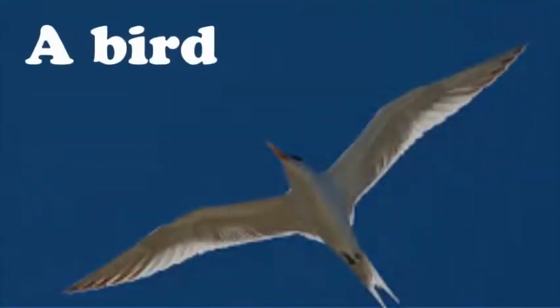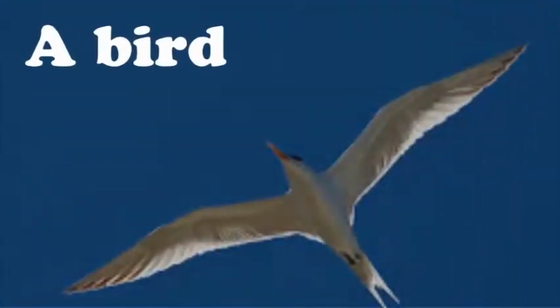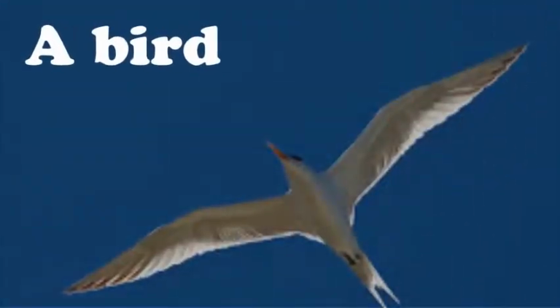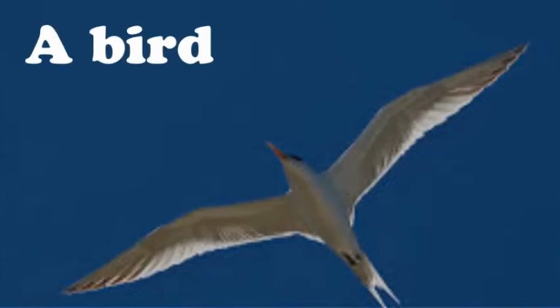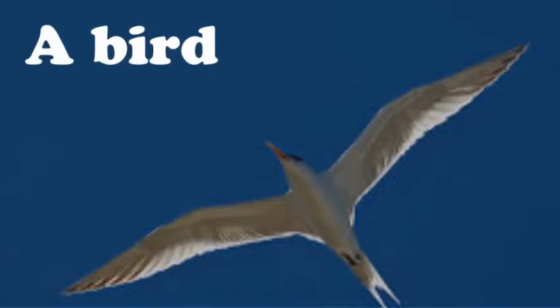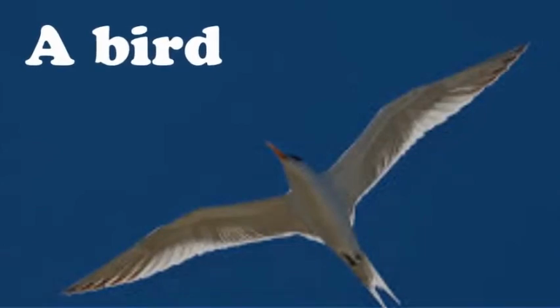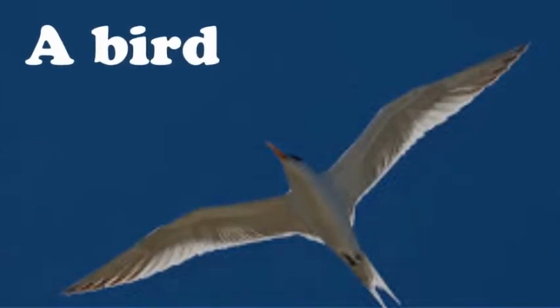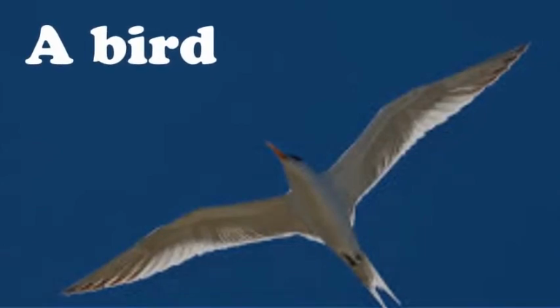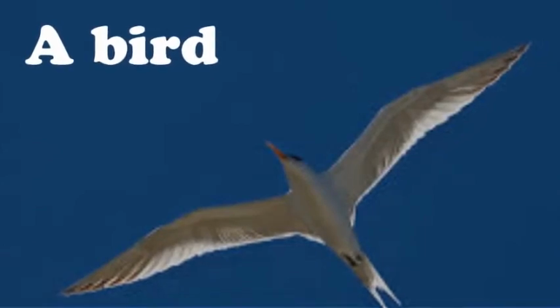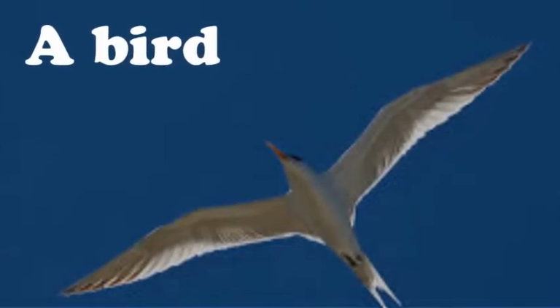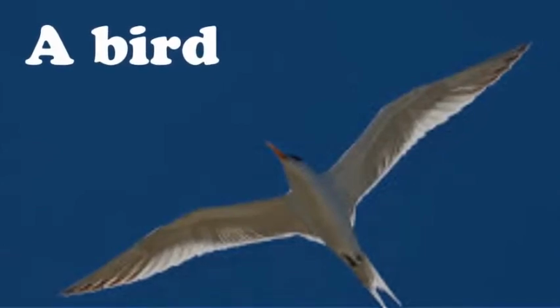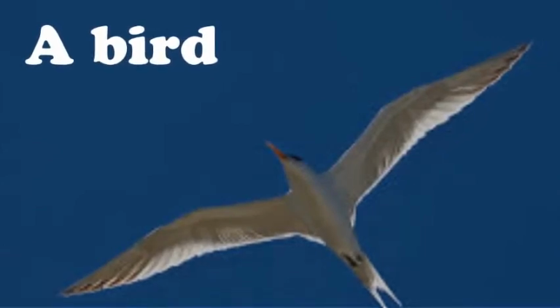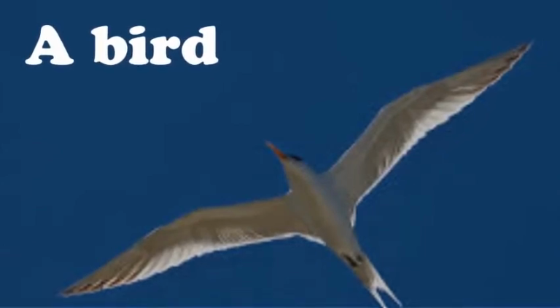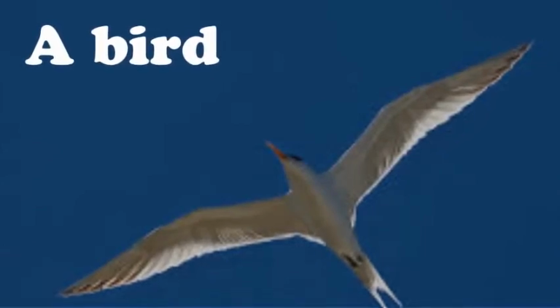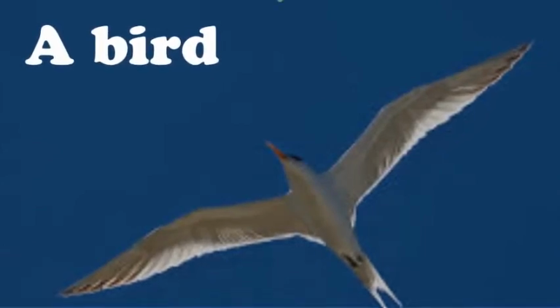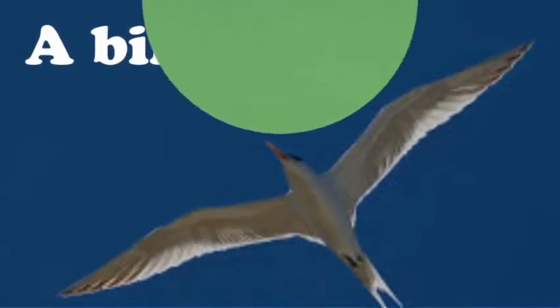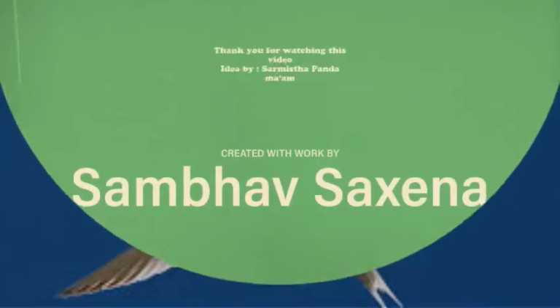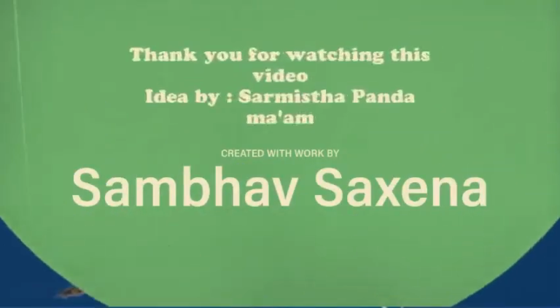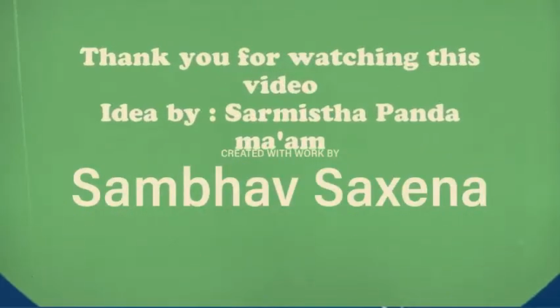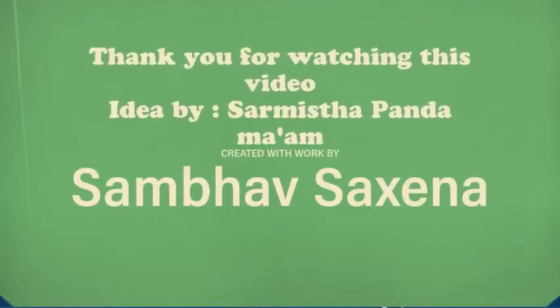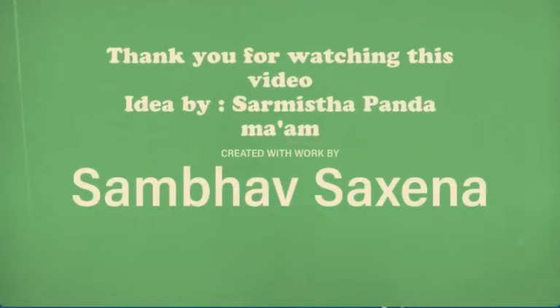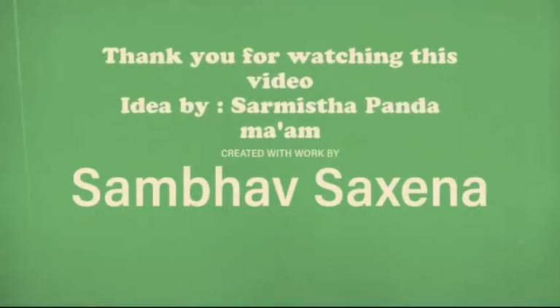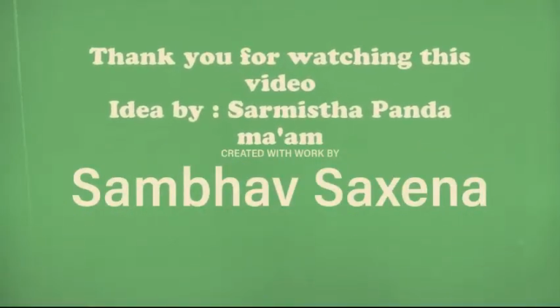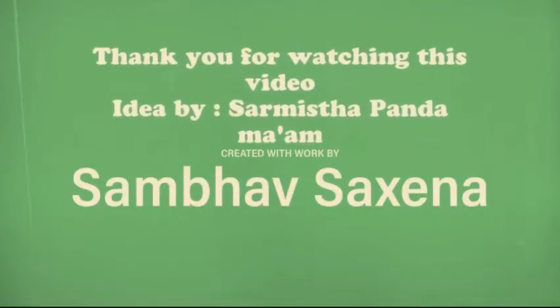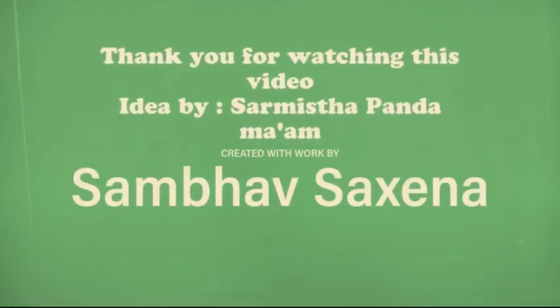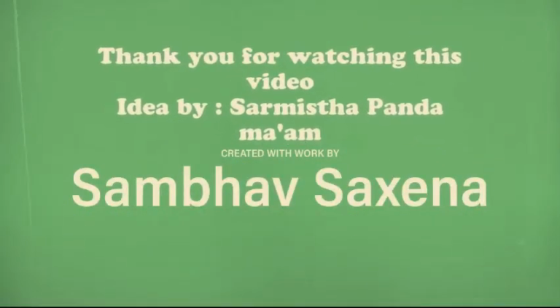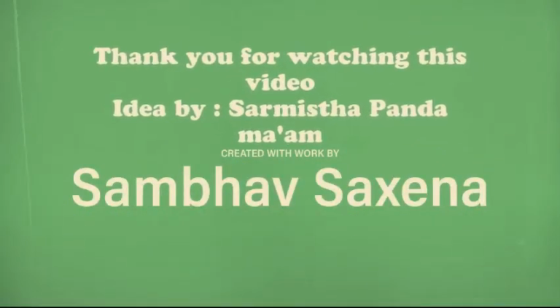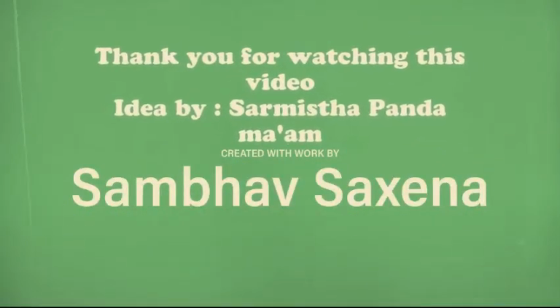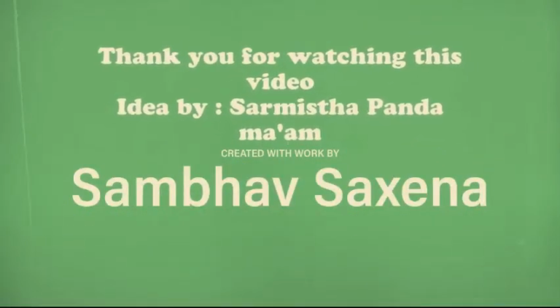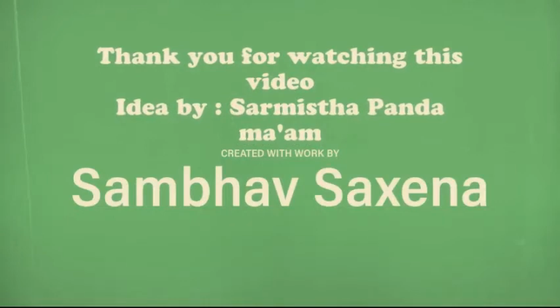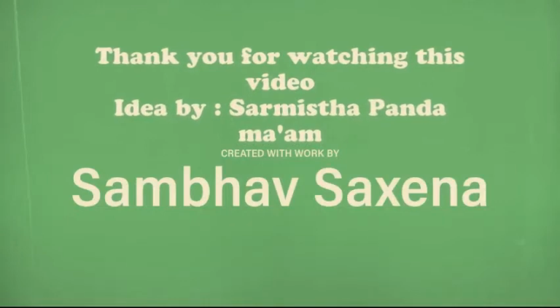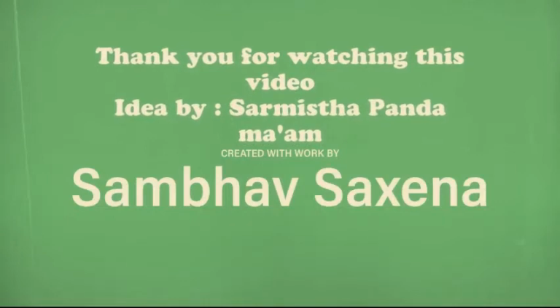A bird, and more. Thank you for watching this video.